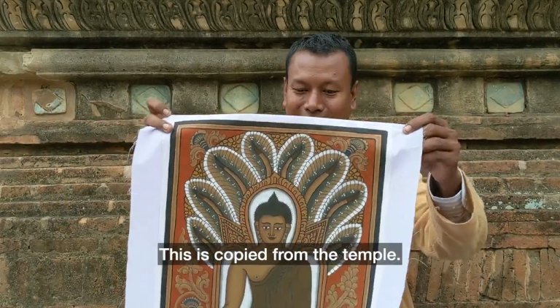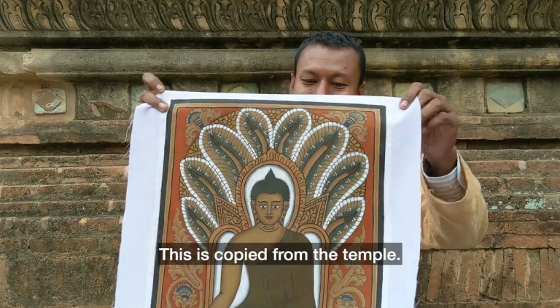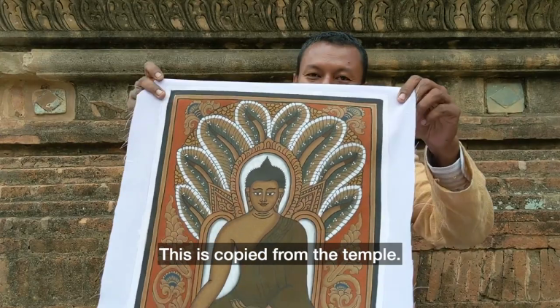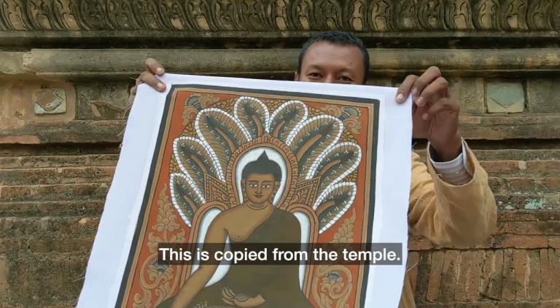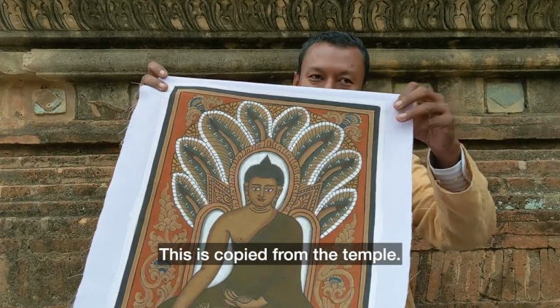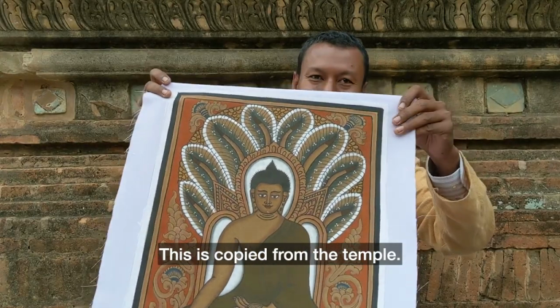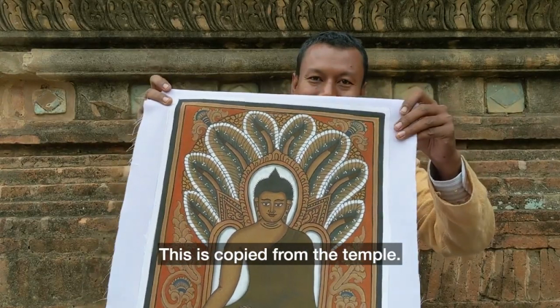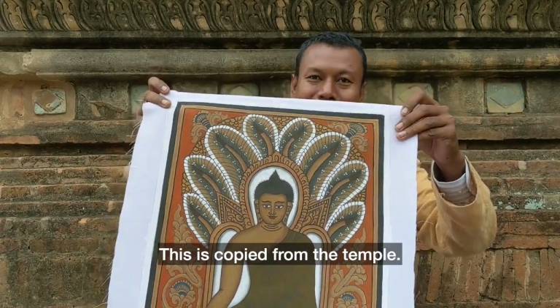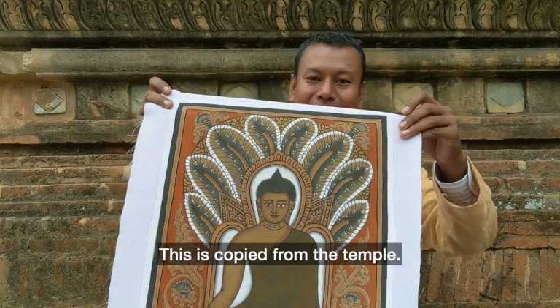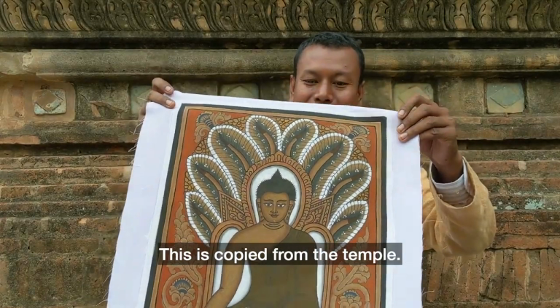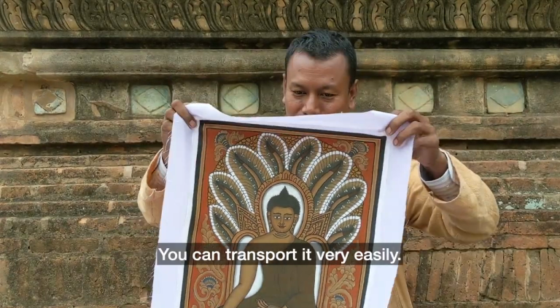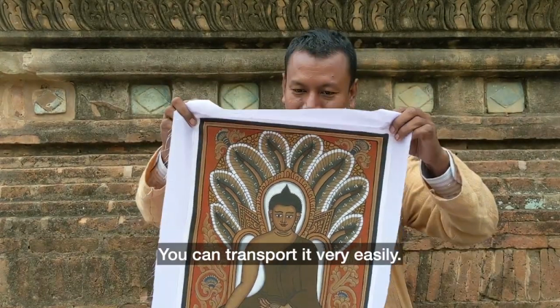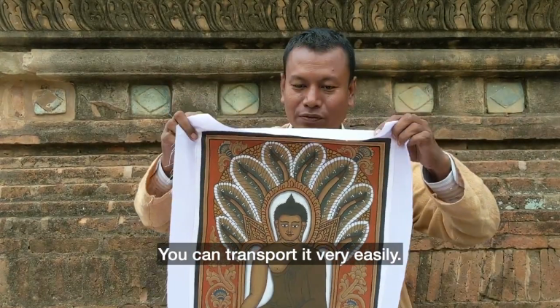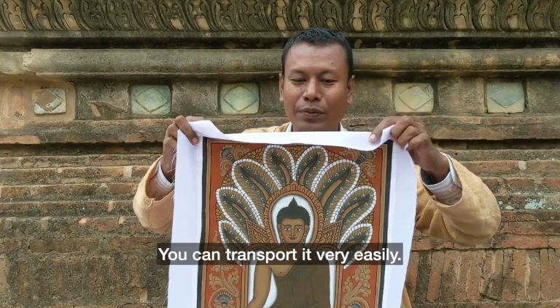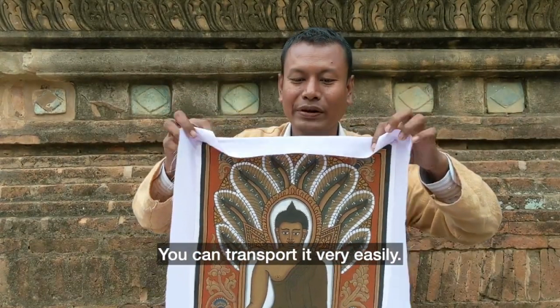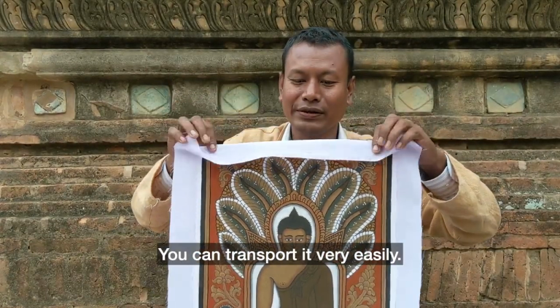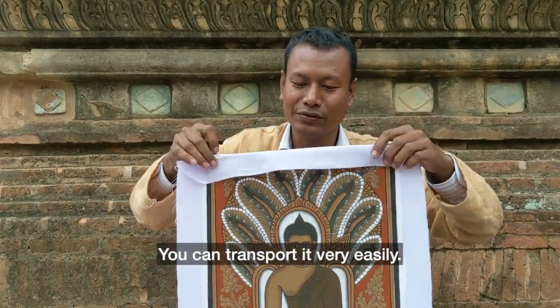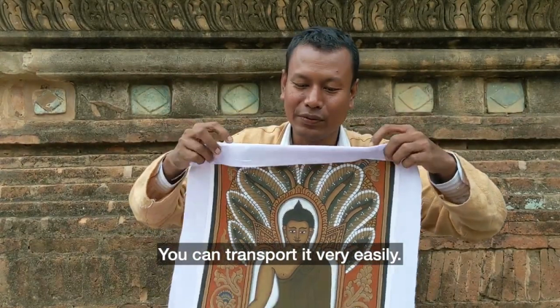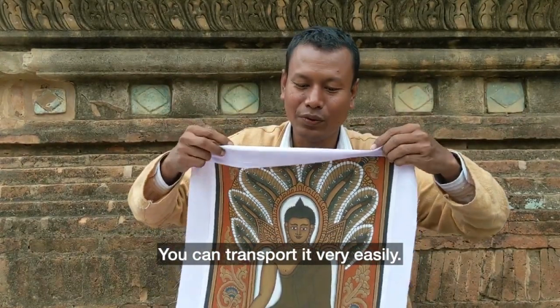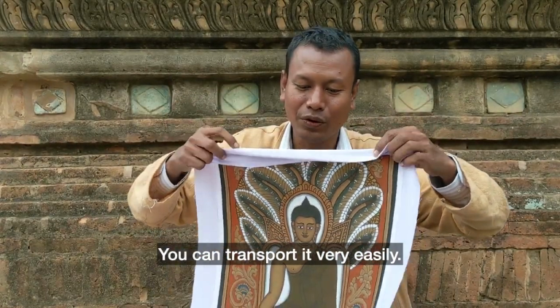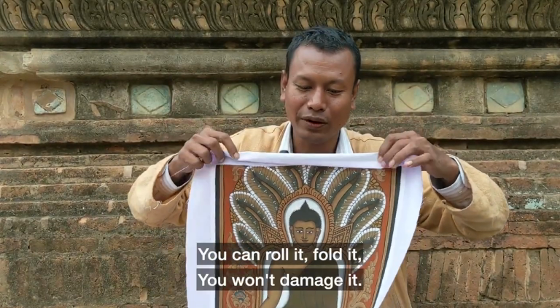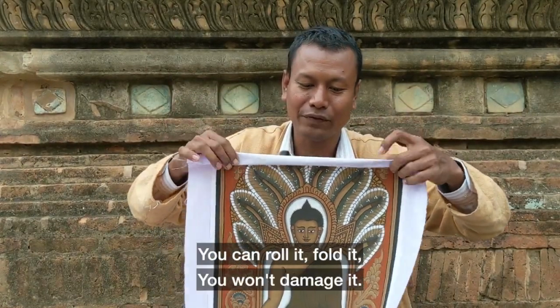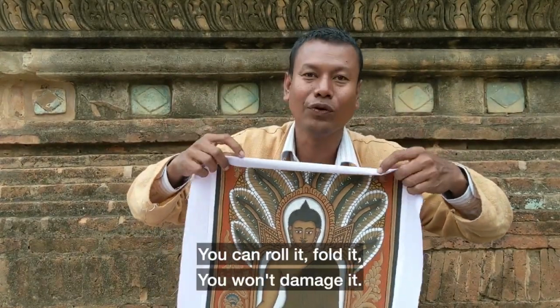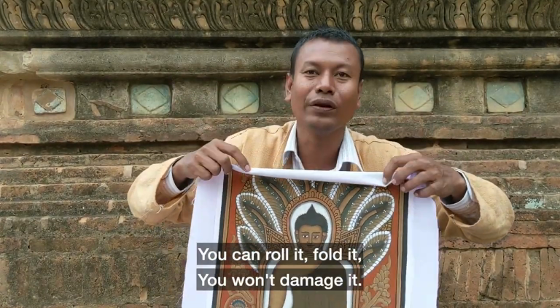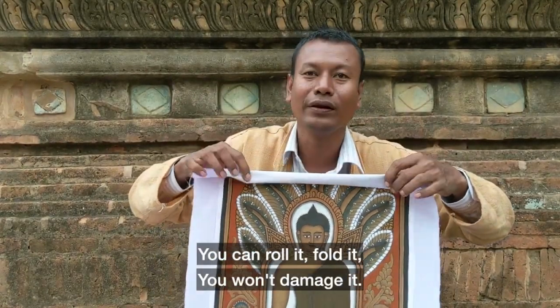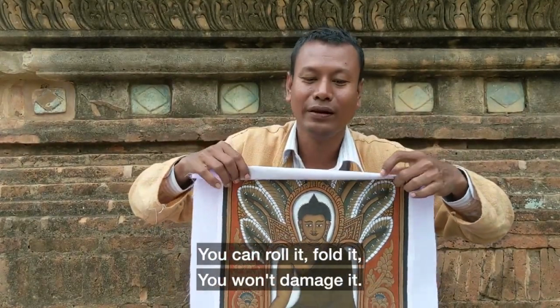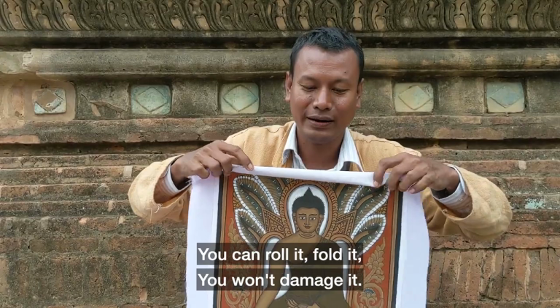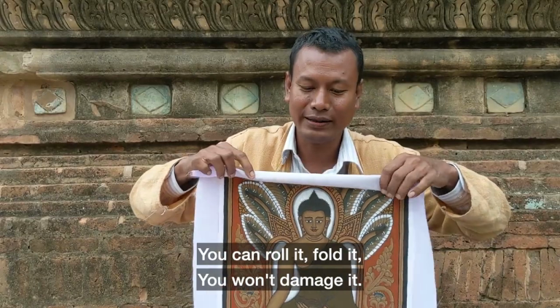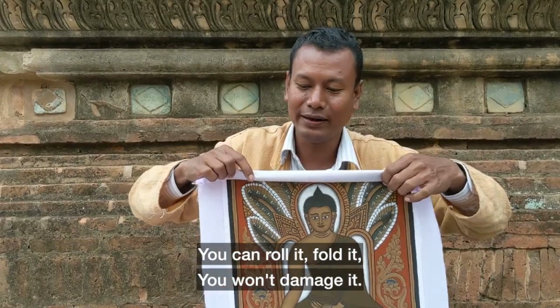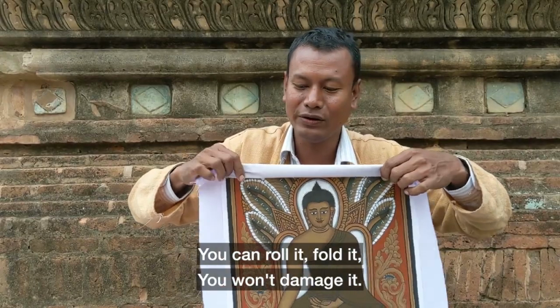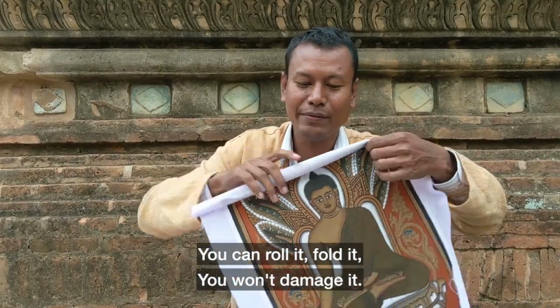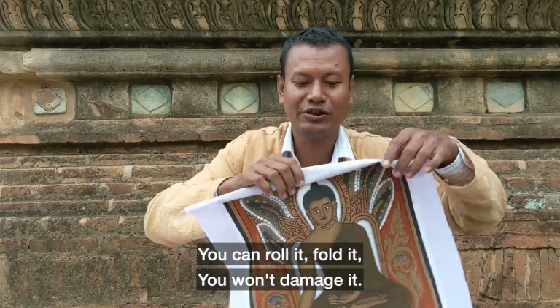Some design is my own creation, and this one is copied from the temple. You can transfer very easily — you can roll and fold it, and it won't be damaged.